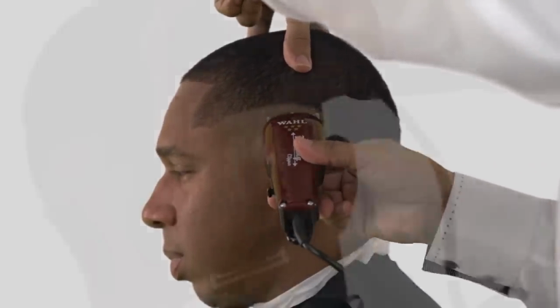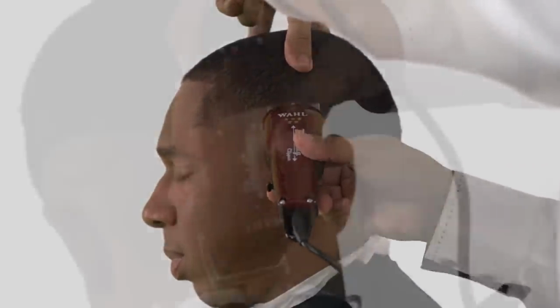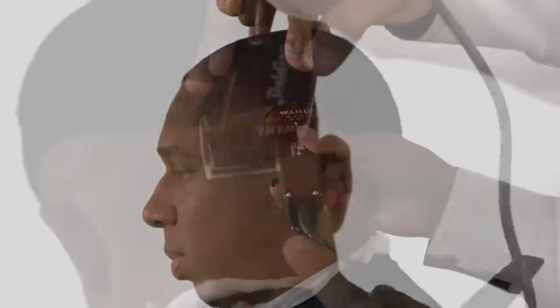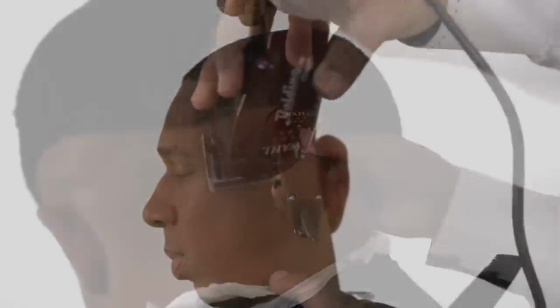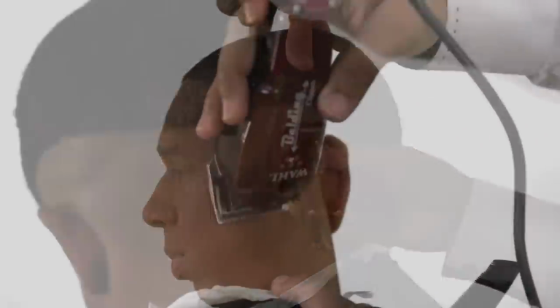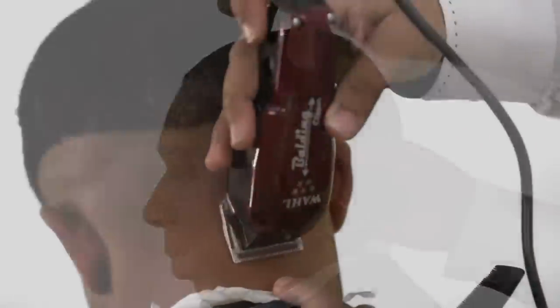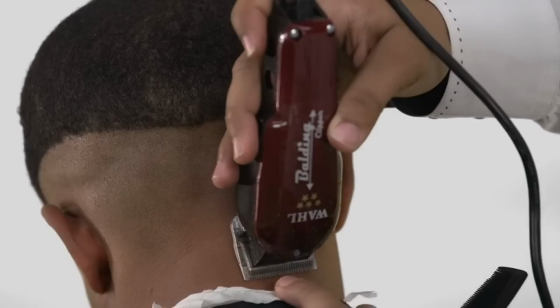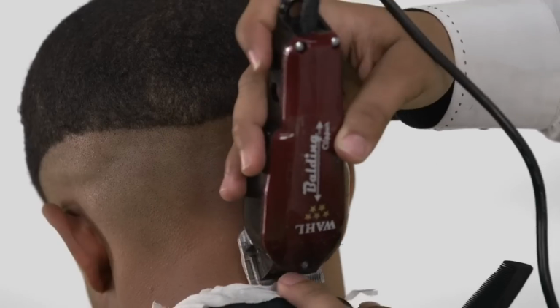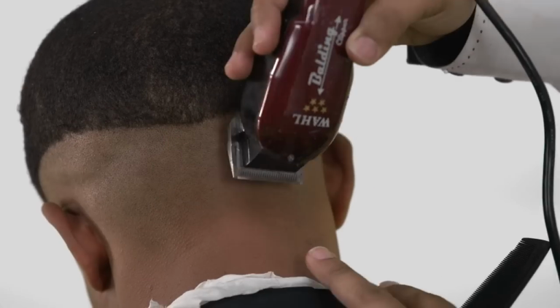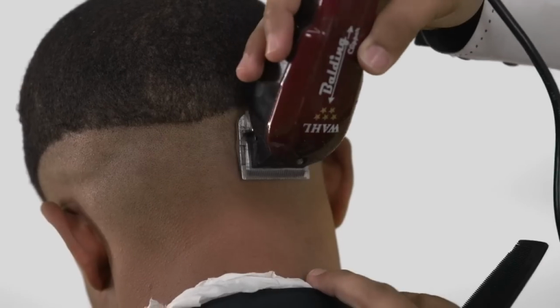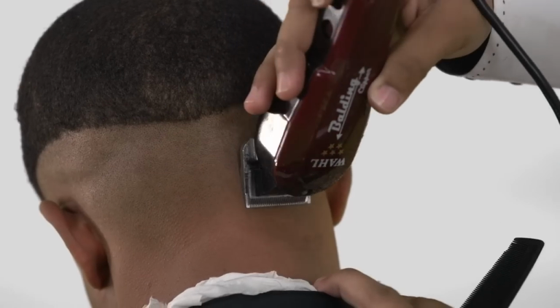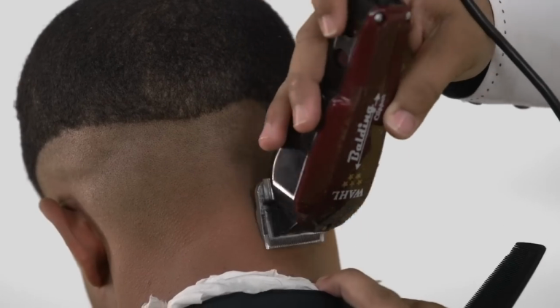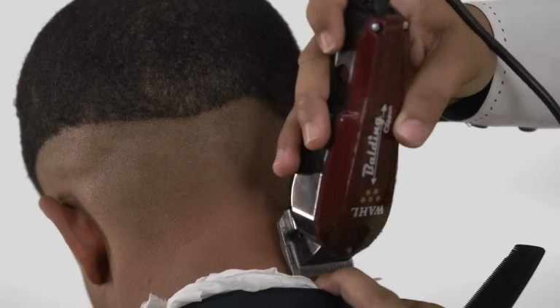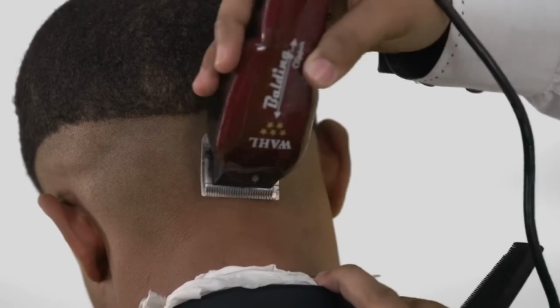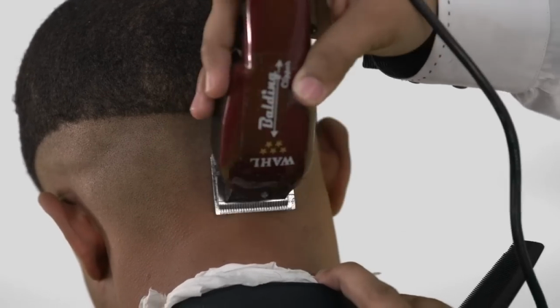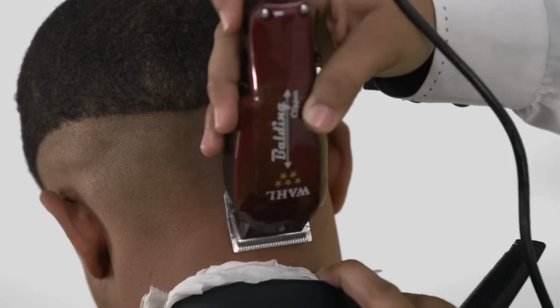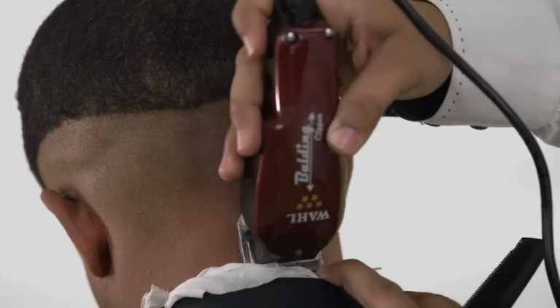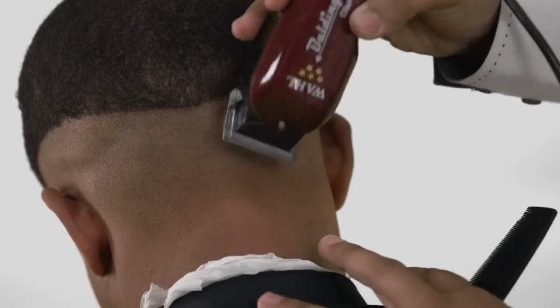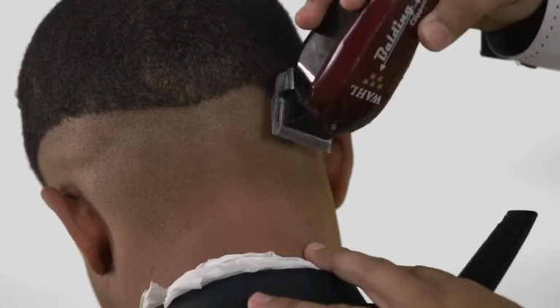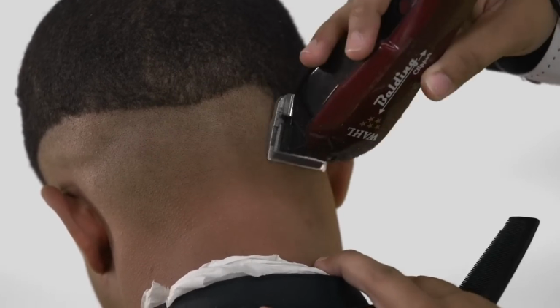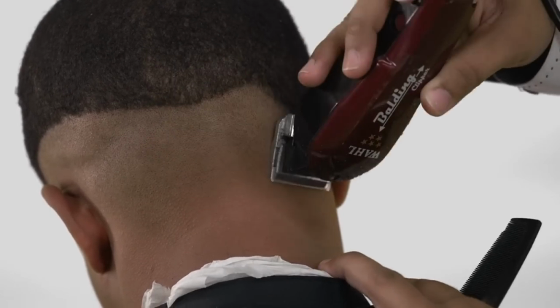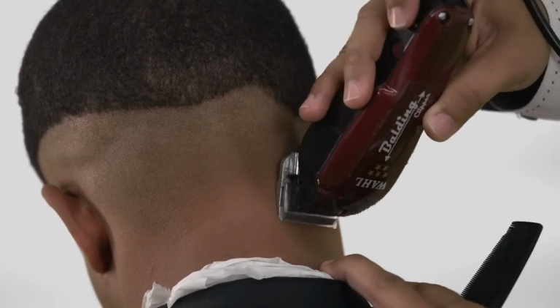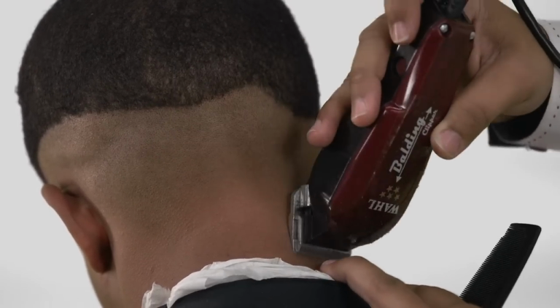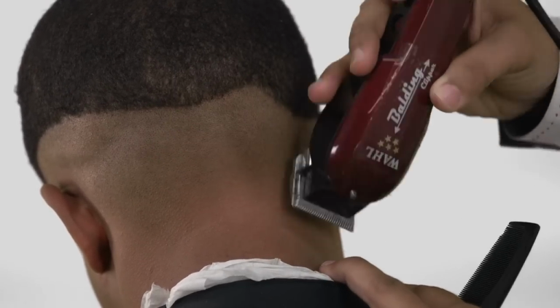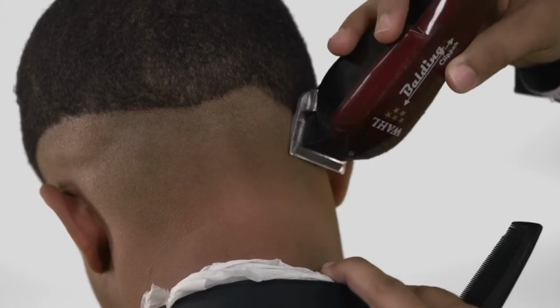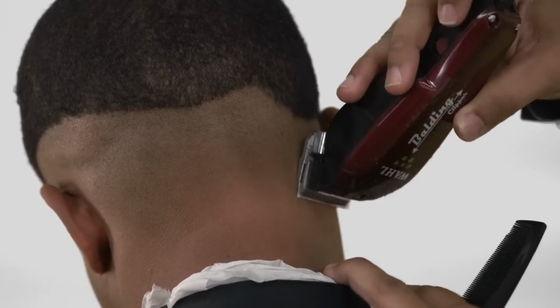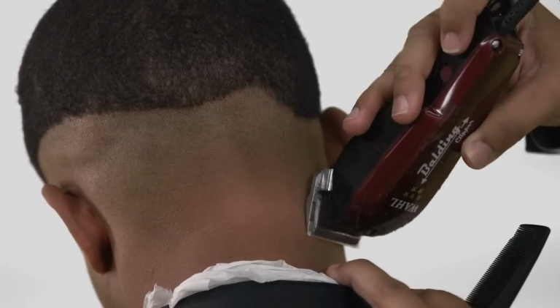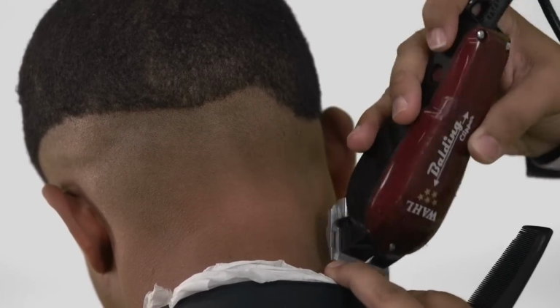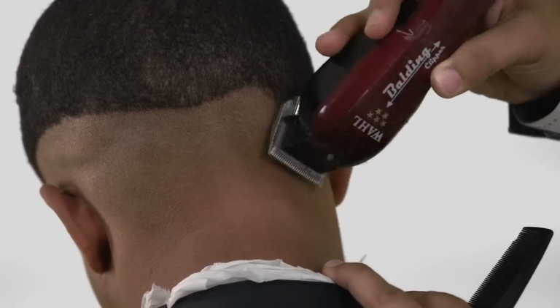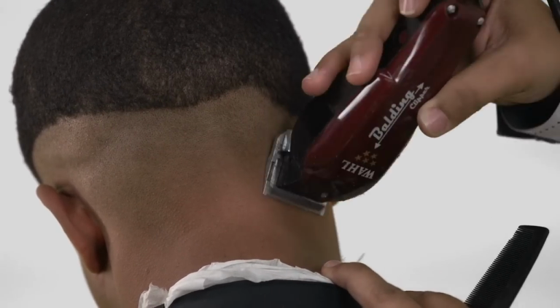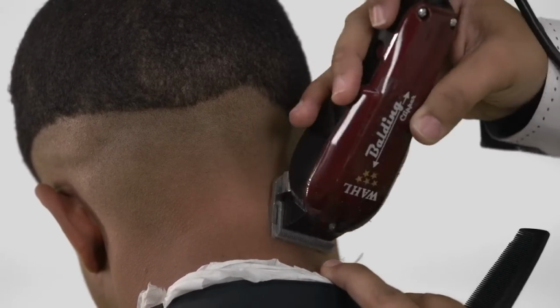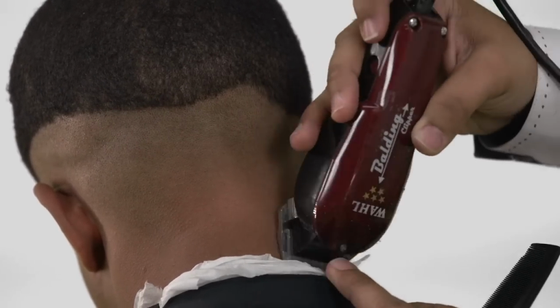Turn the clipper blade and use it in the opposite direction to safely clean the neck and nape area.